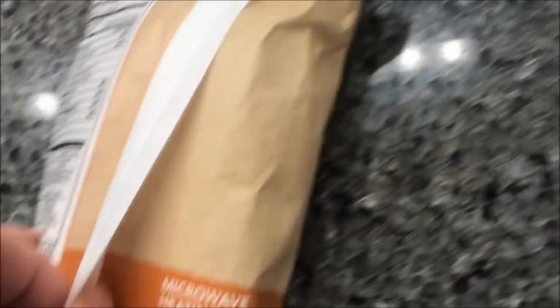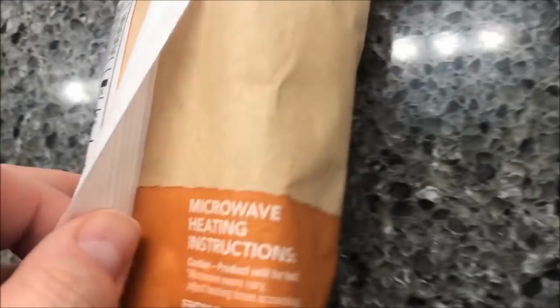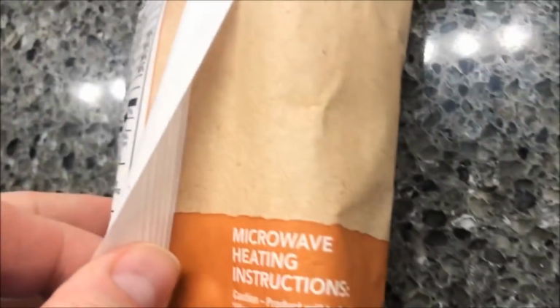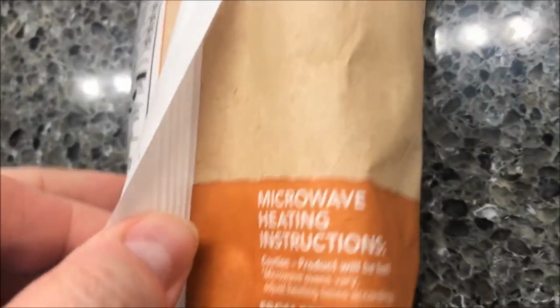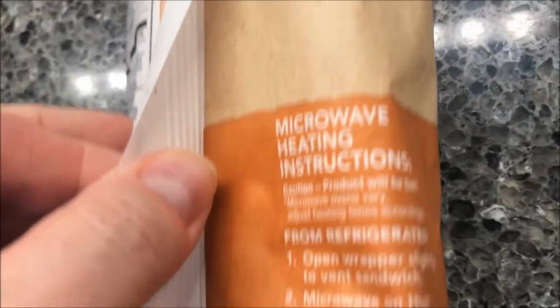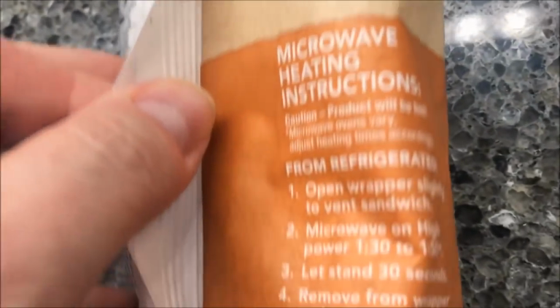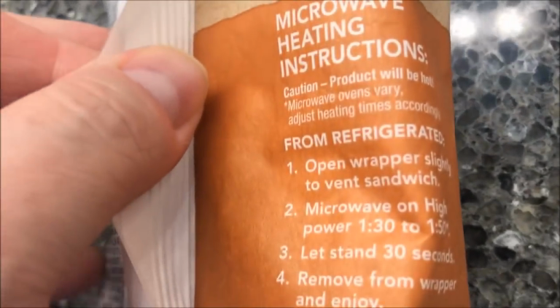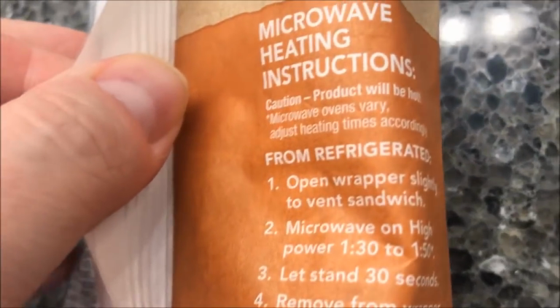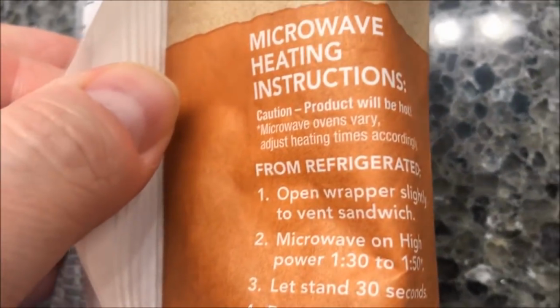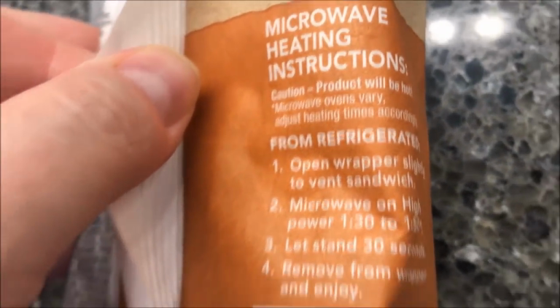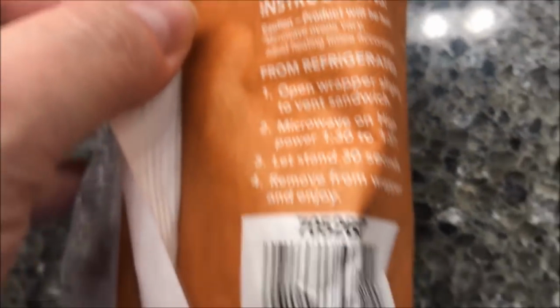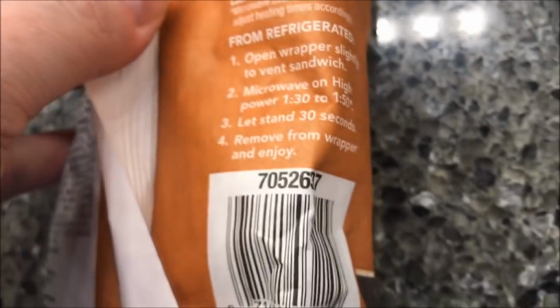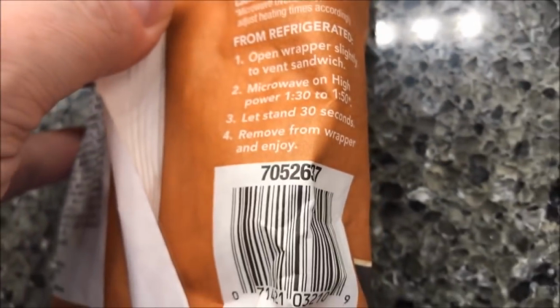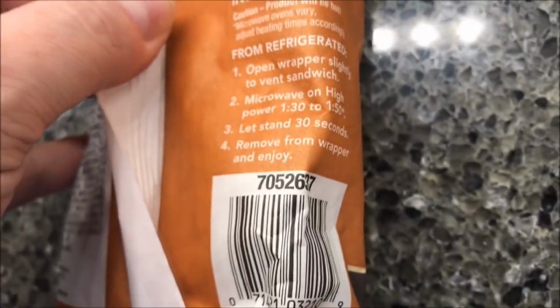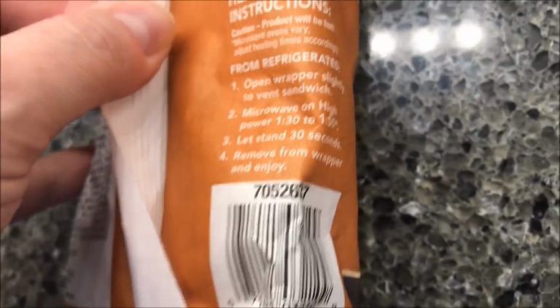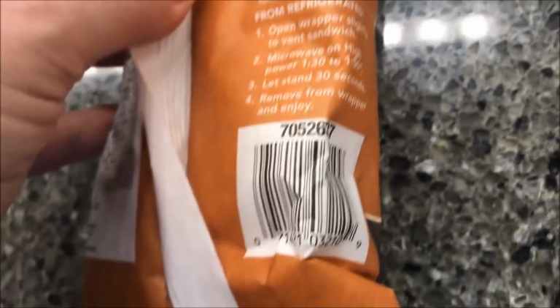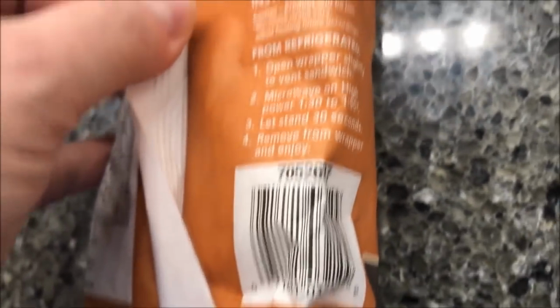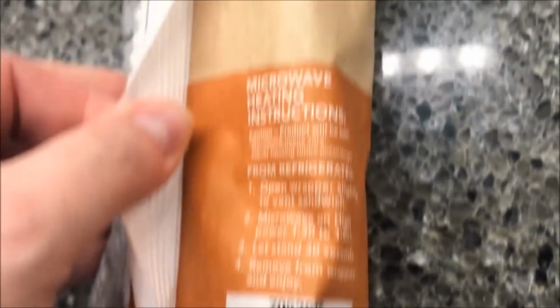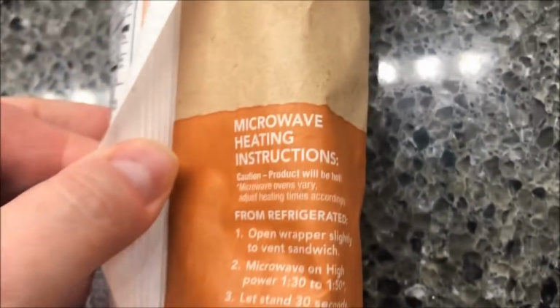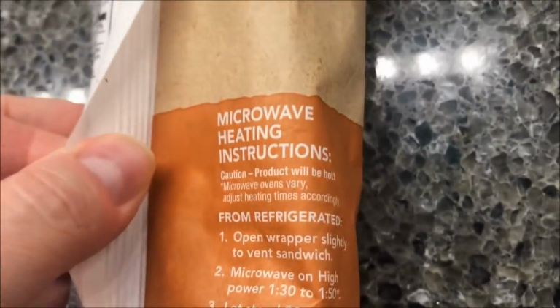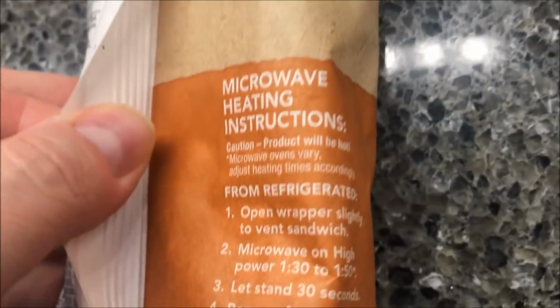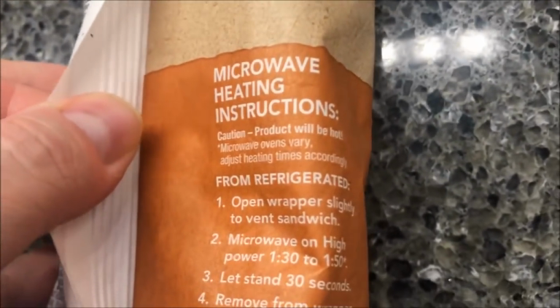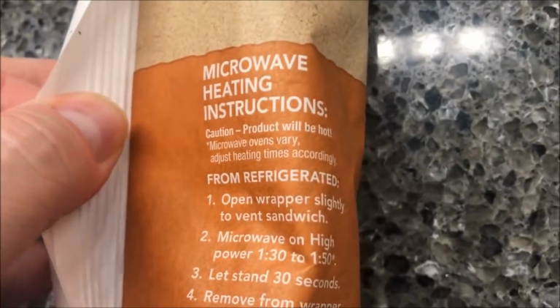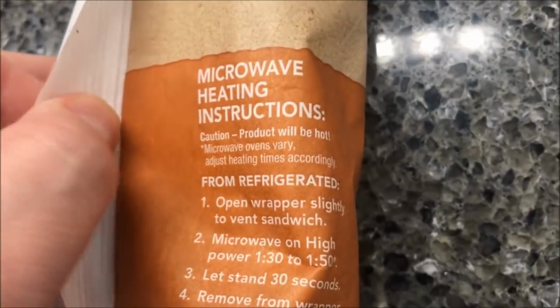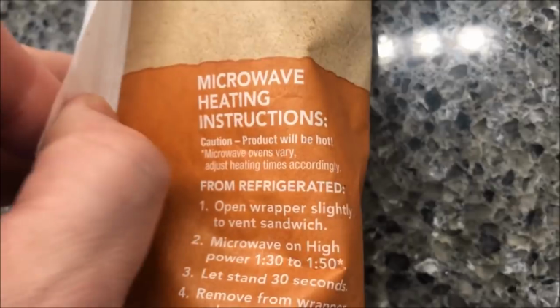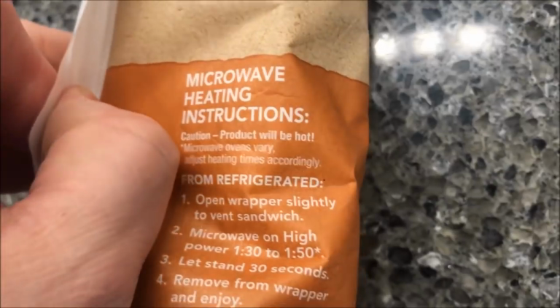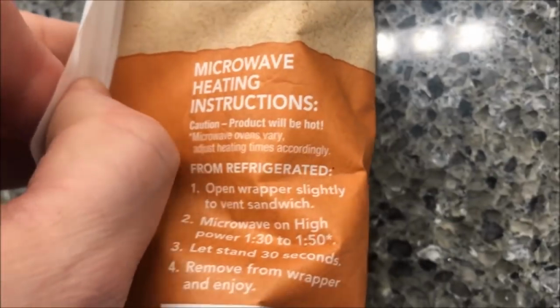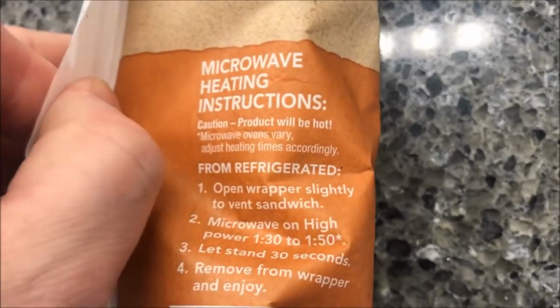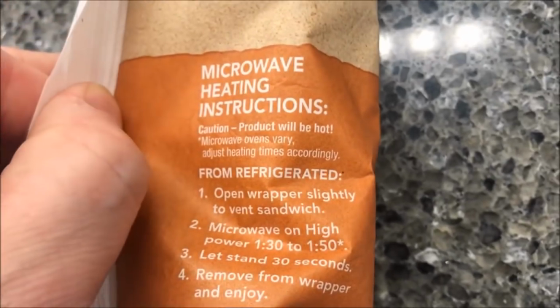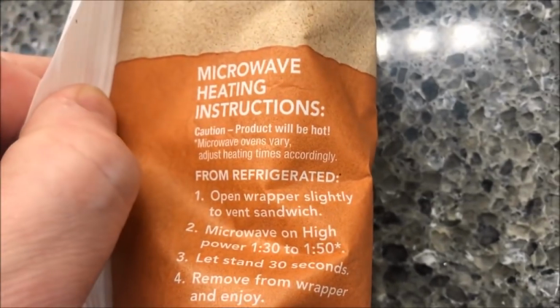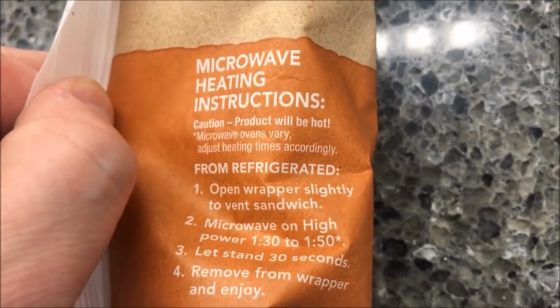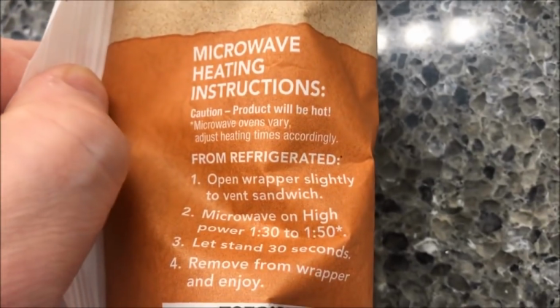Microwave directions — they don't have oven directions, just microwave. You could probably put it in a toaster oven, I guess.